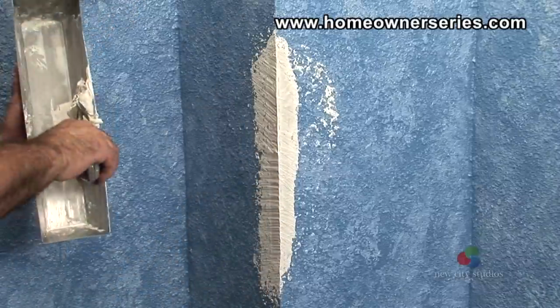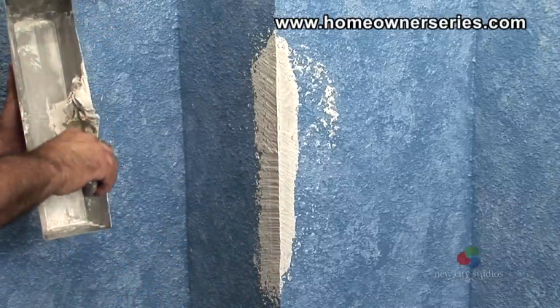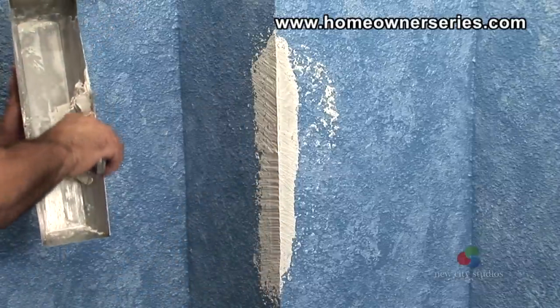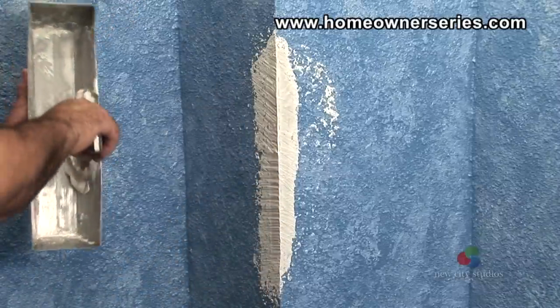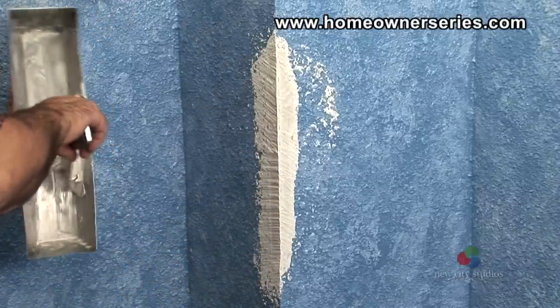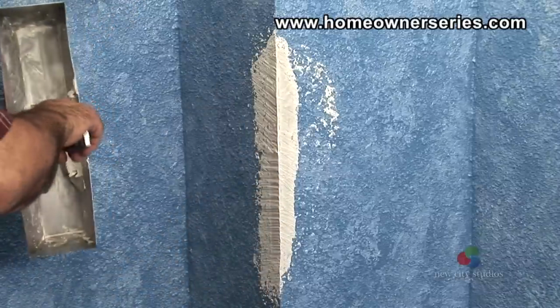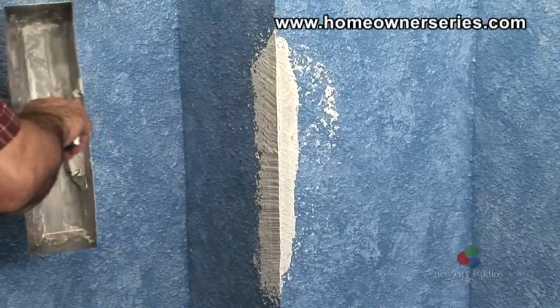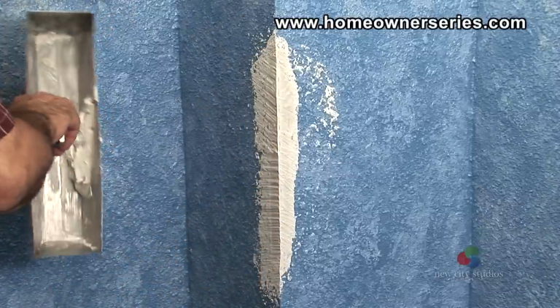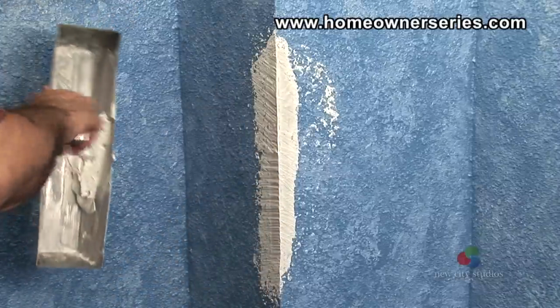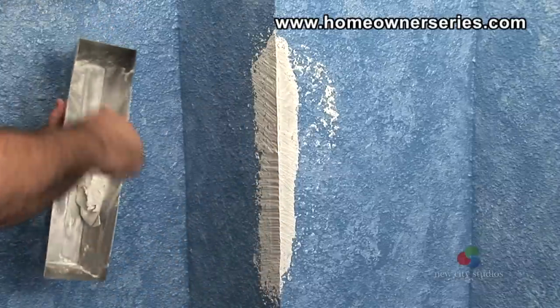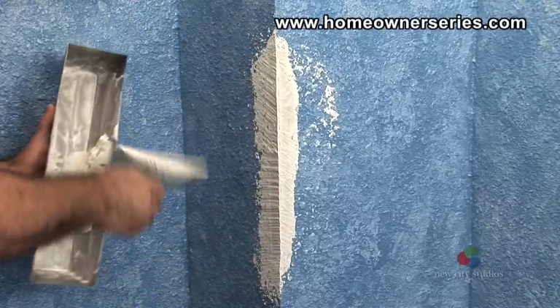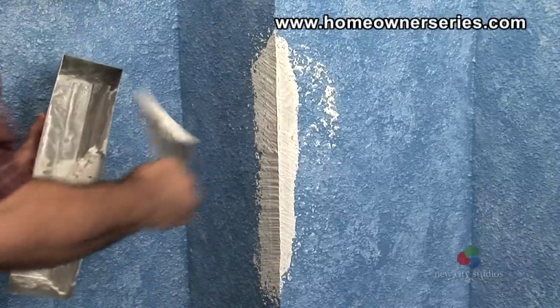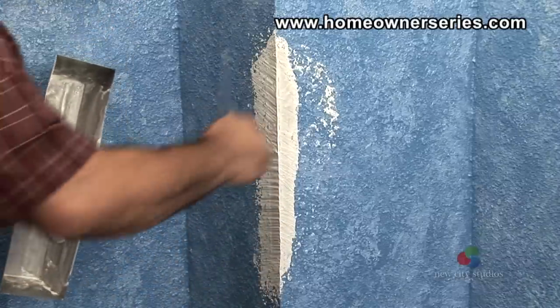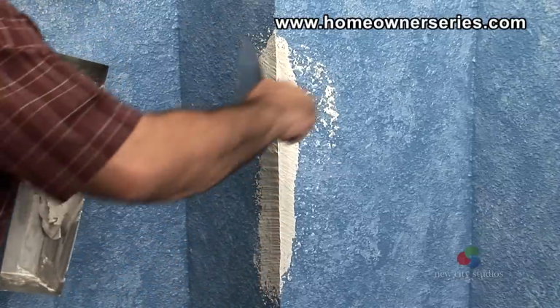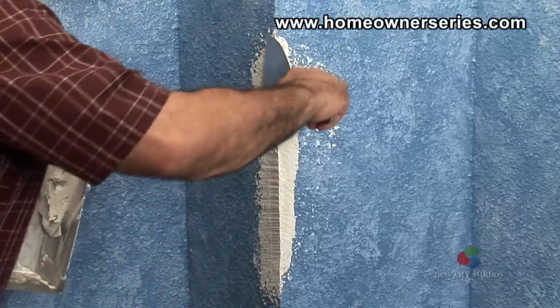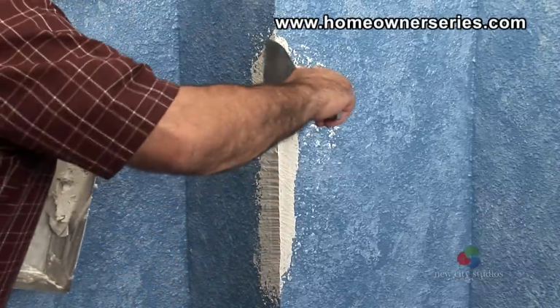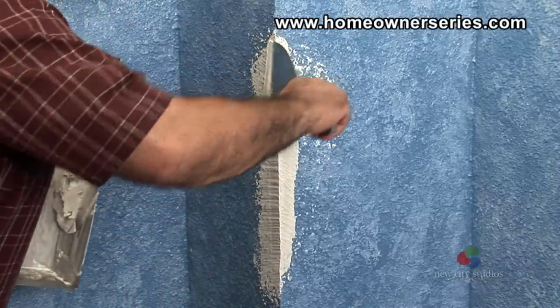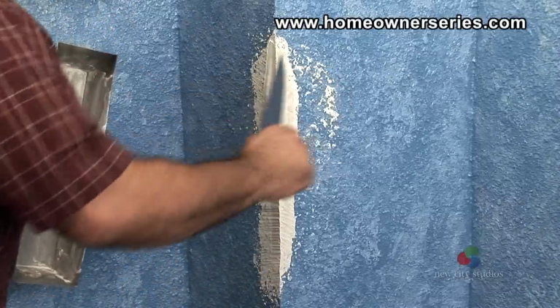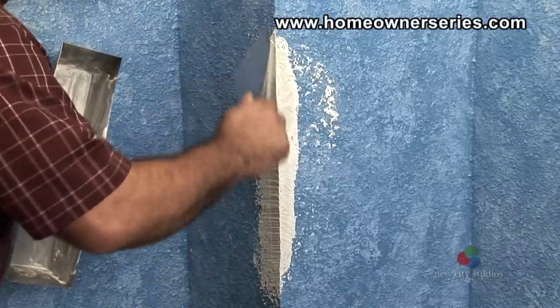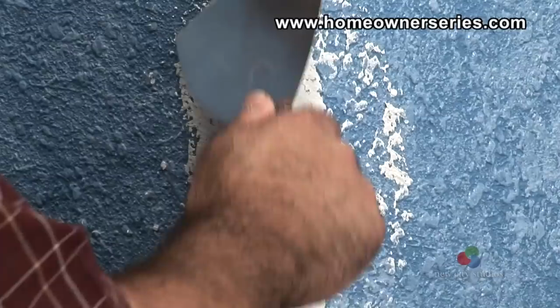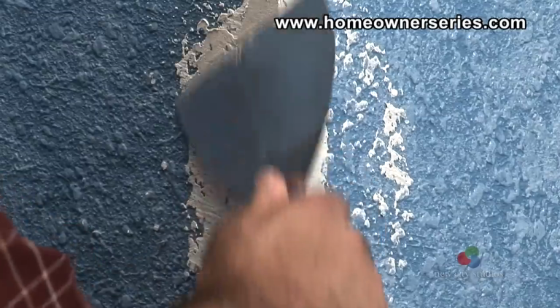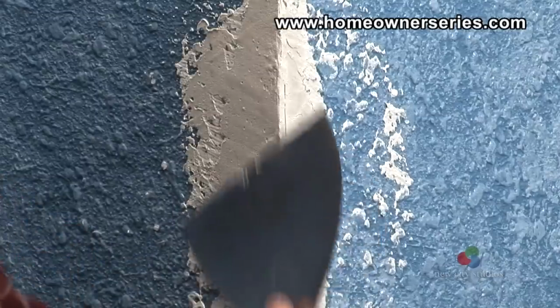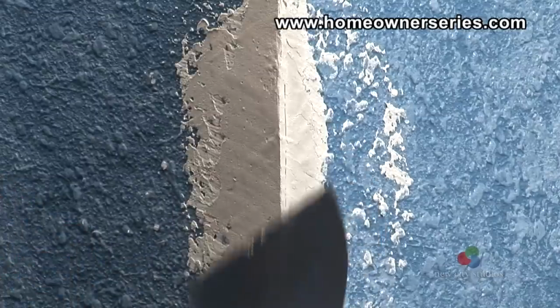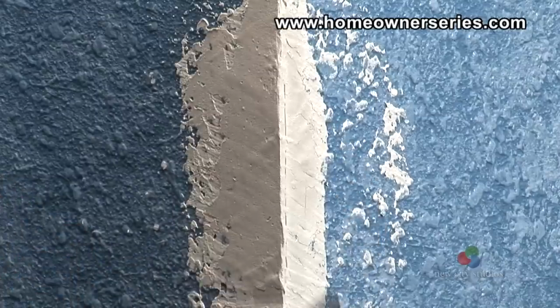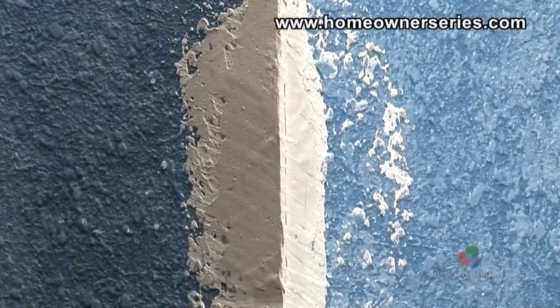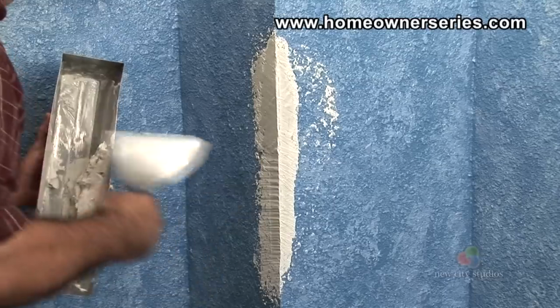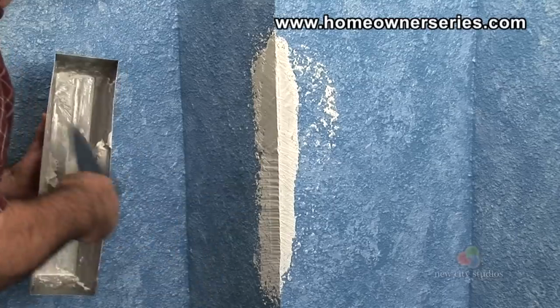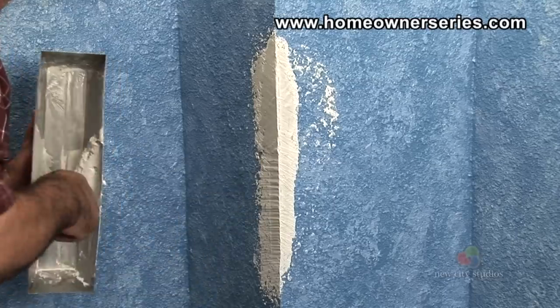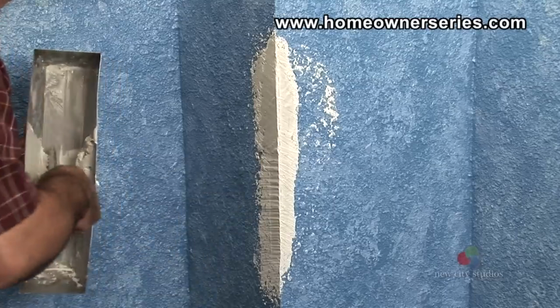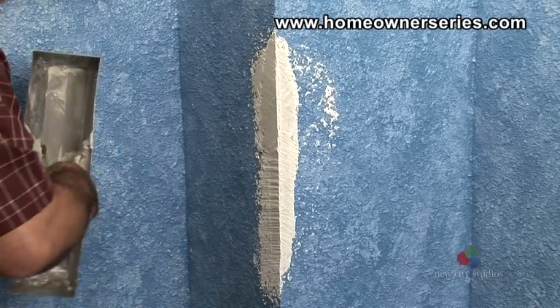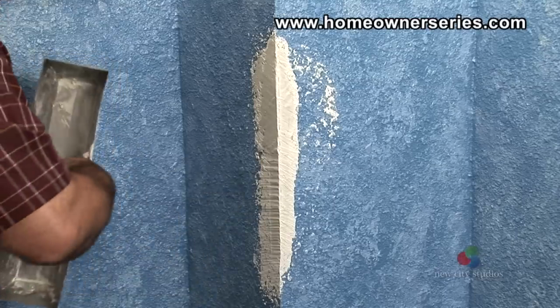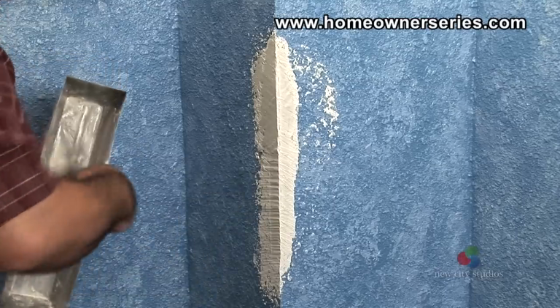Add more drywall mud, continually scraping down and off, making the corner very straight.